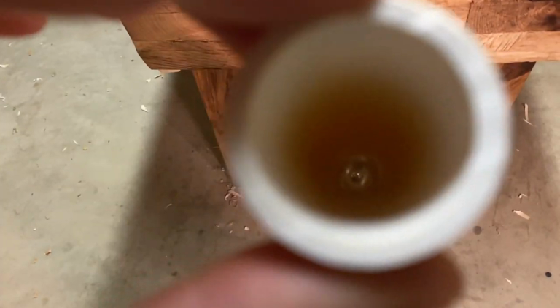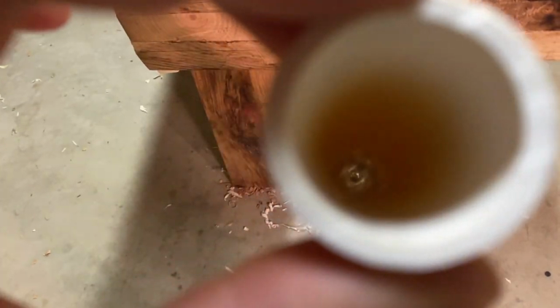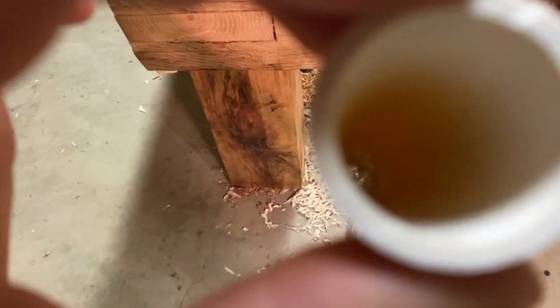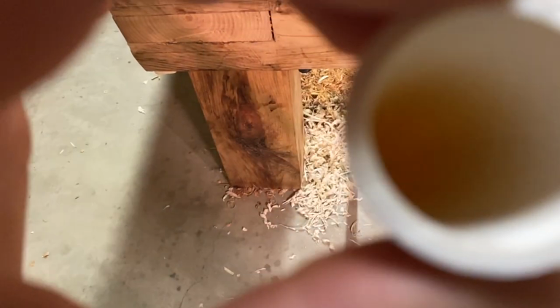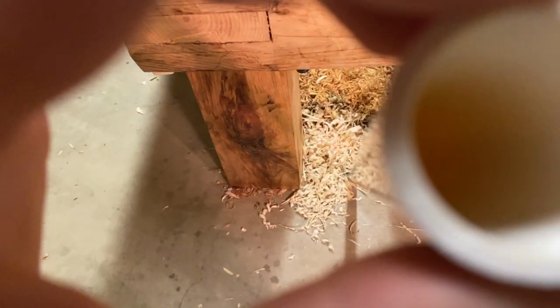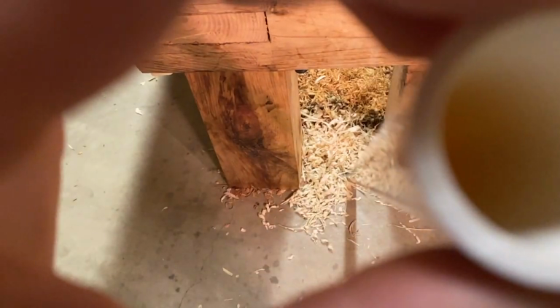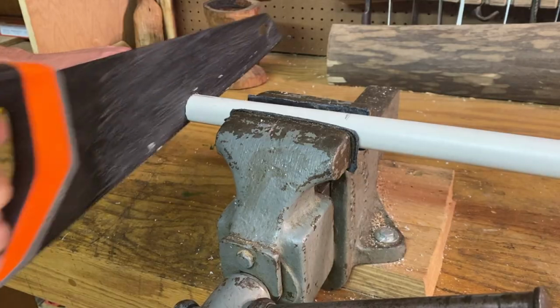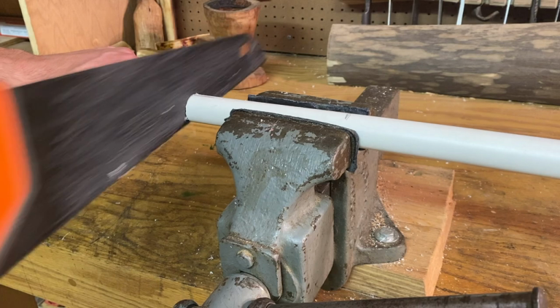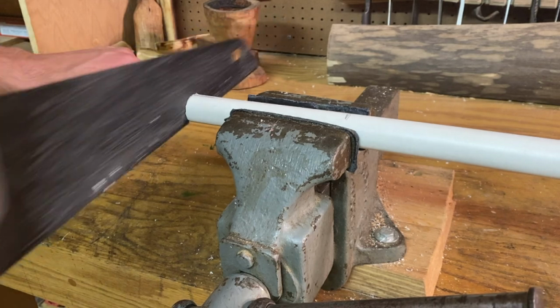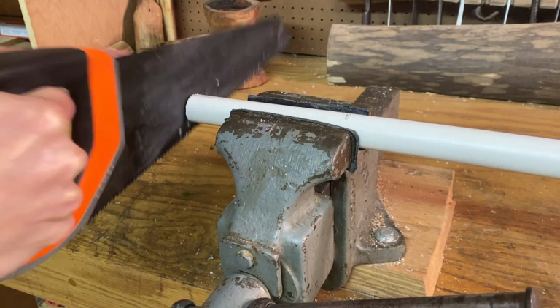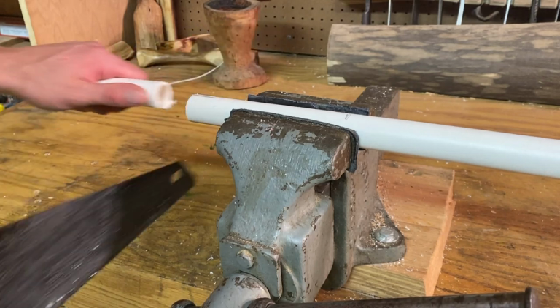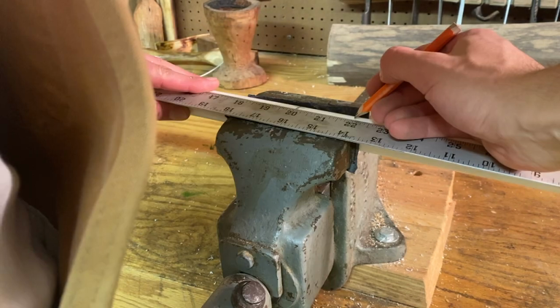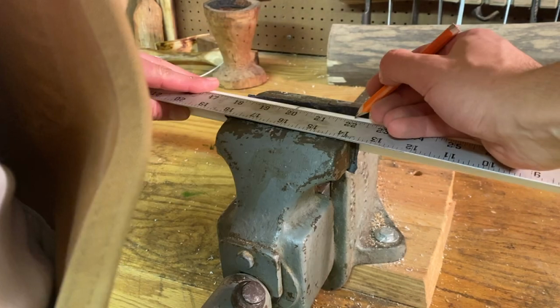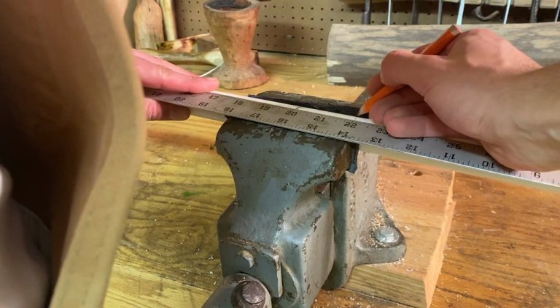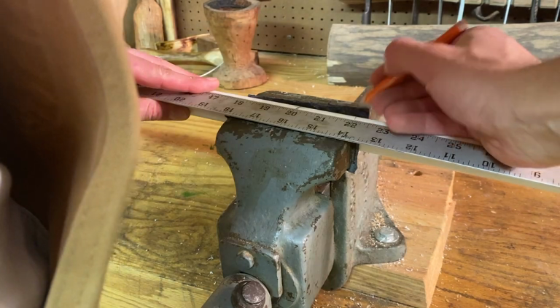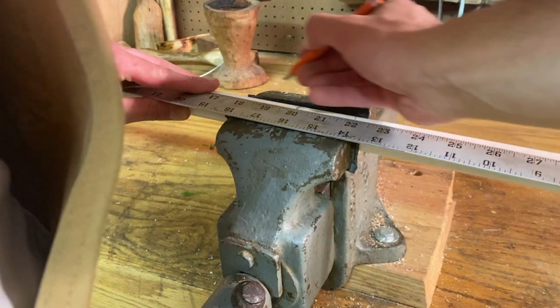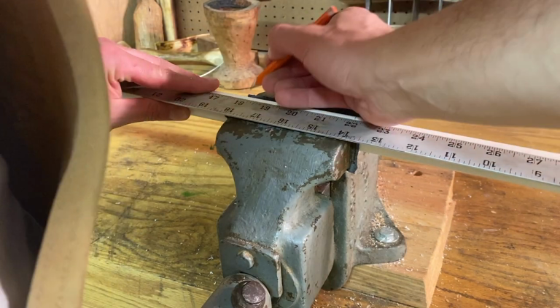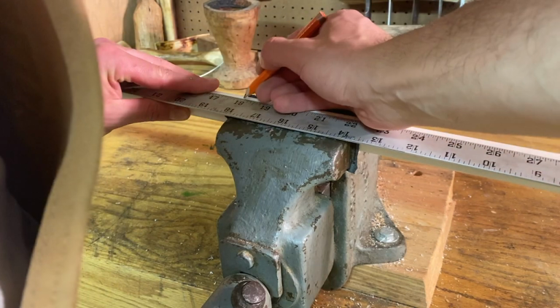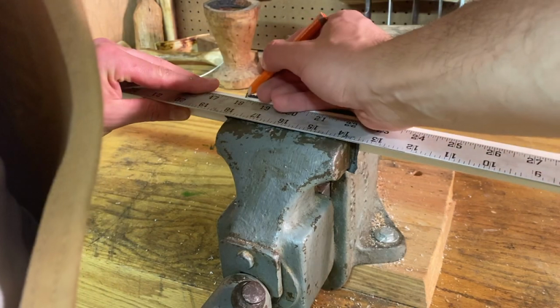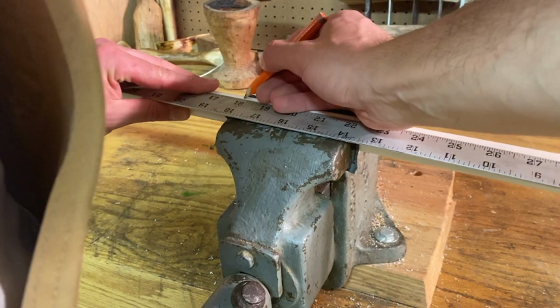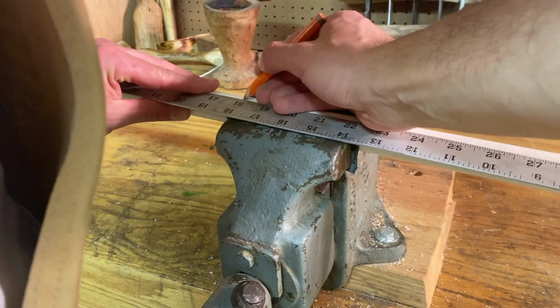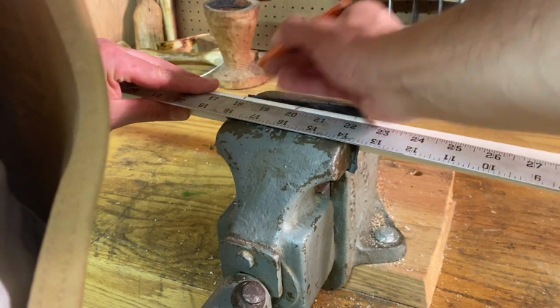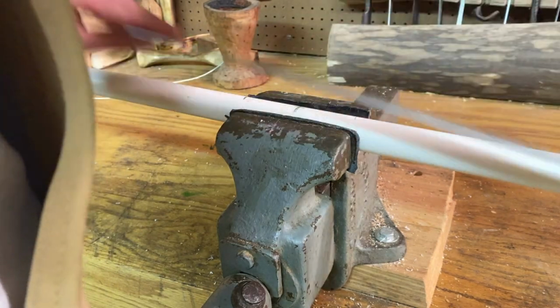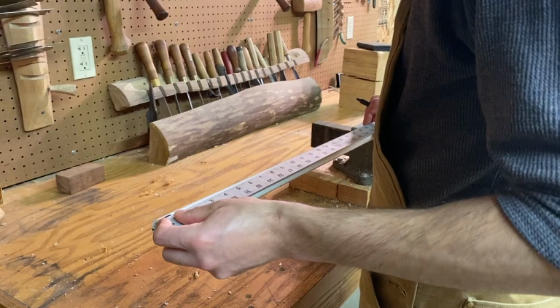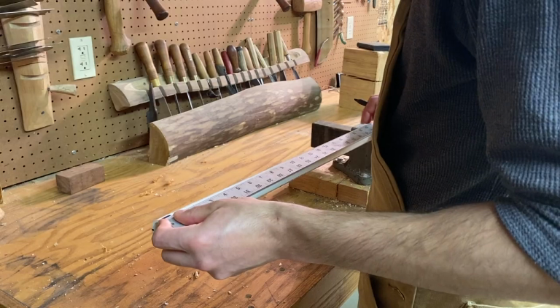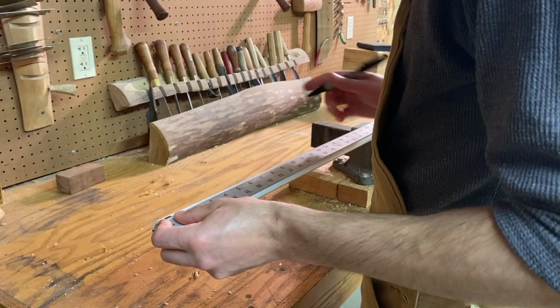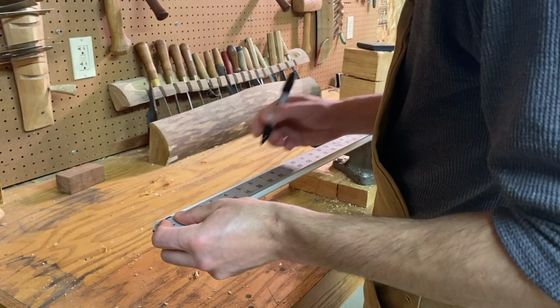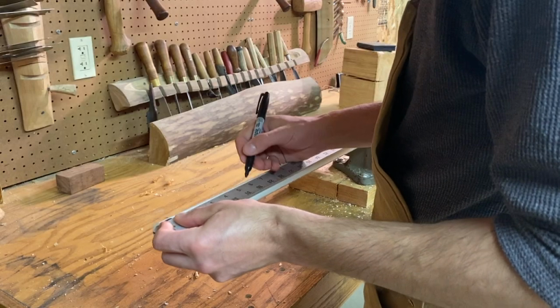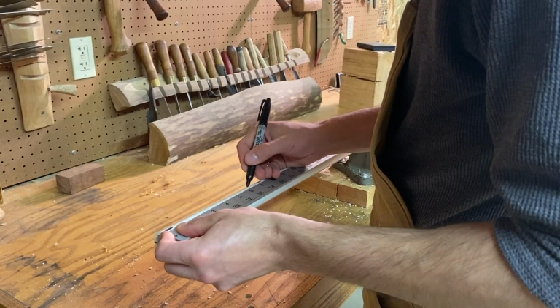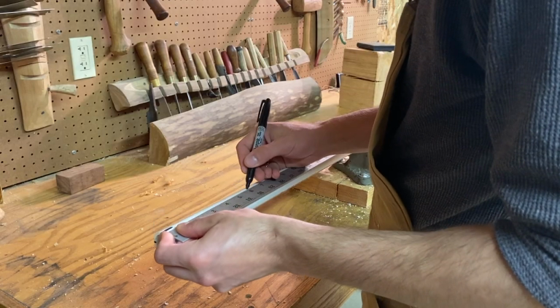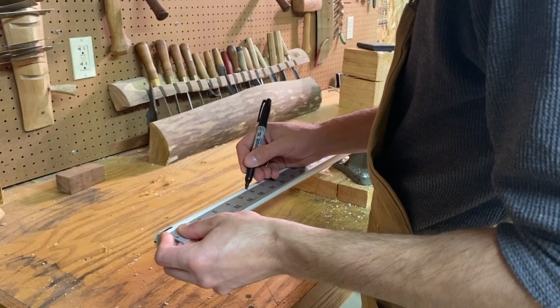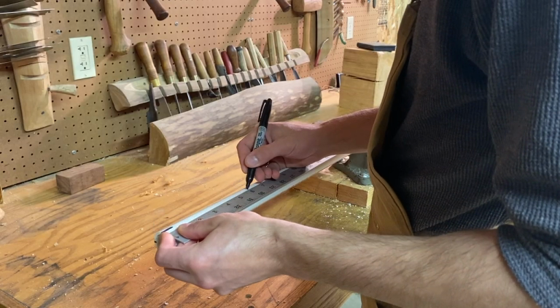I cut this pipe to 48 inches and then marked the center and two inches on either side. Then I marked six inches from the ends.